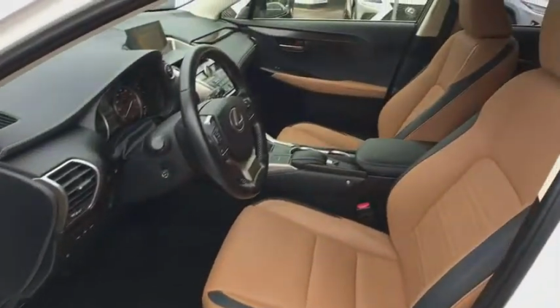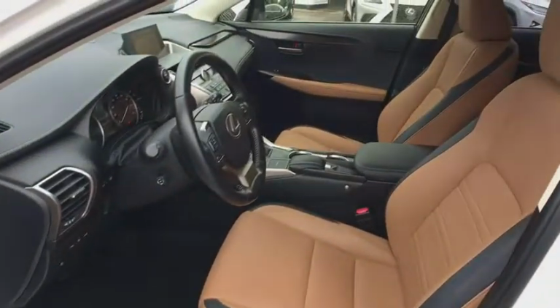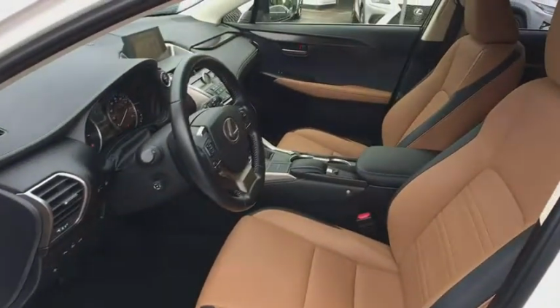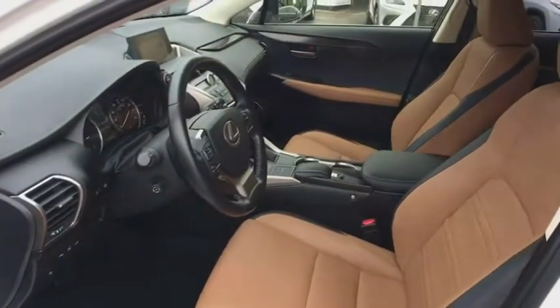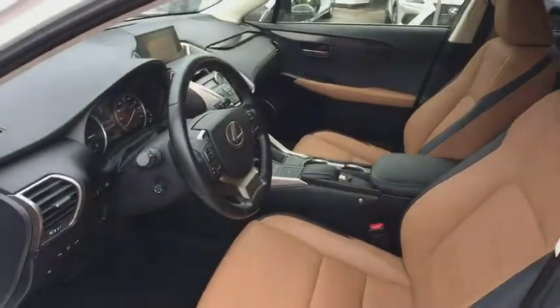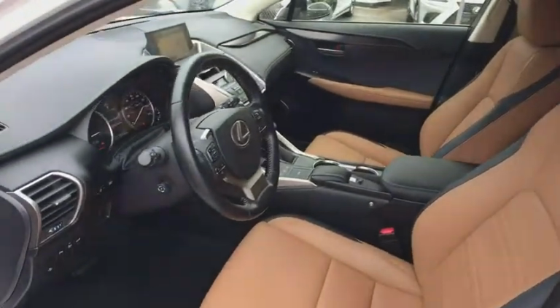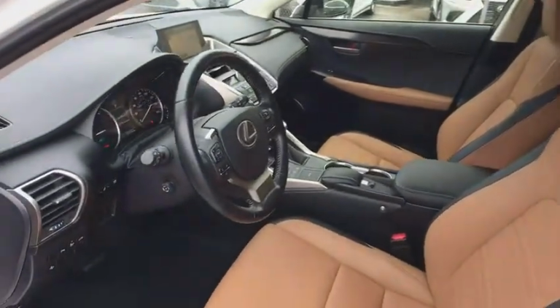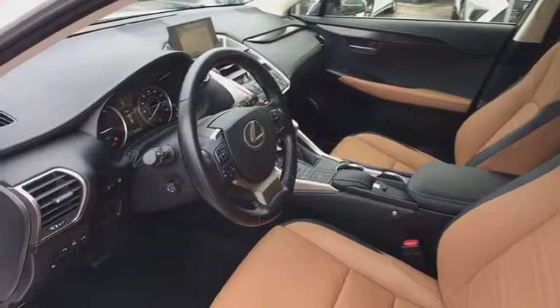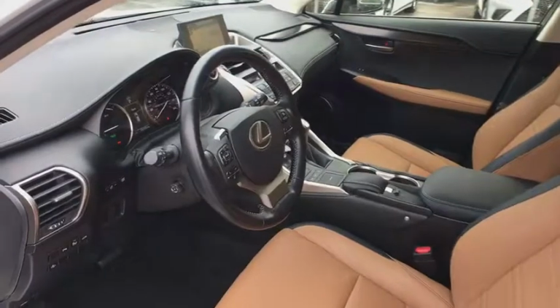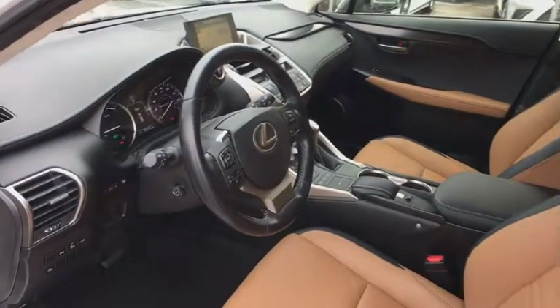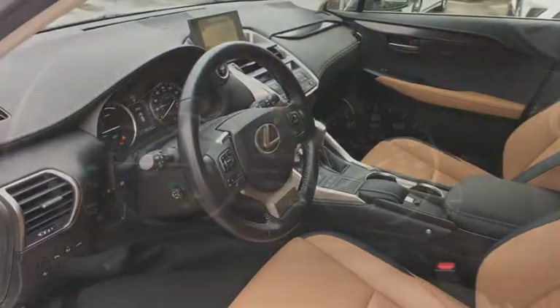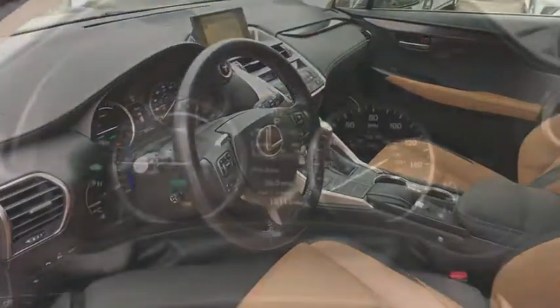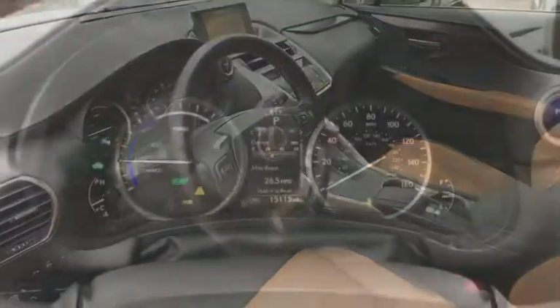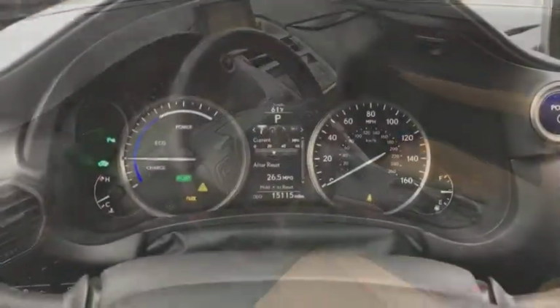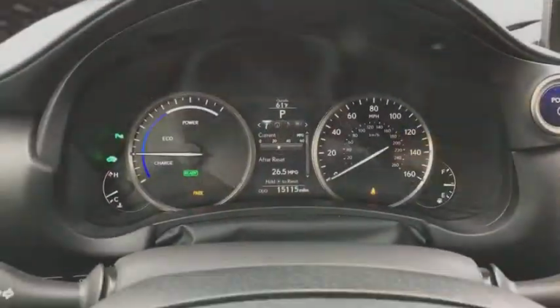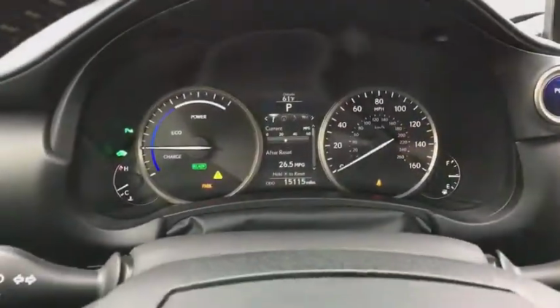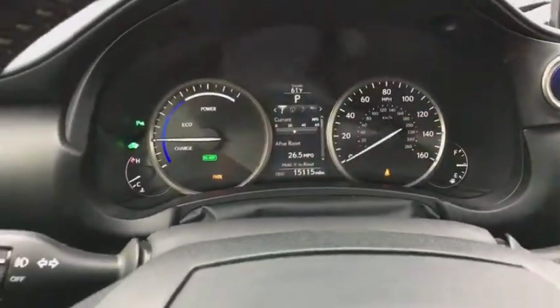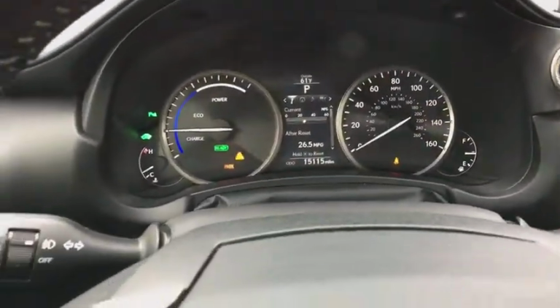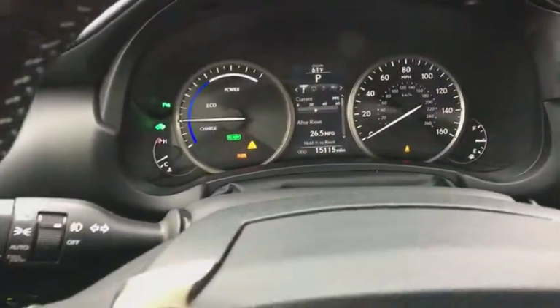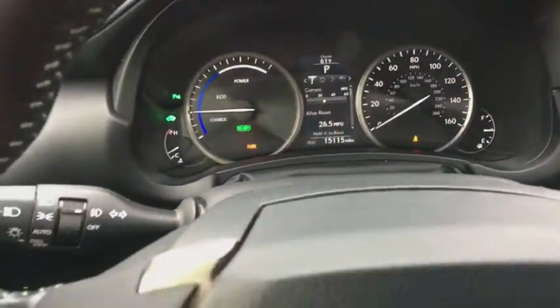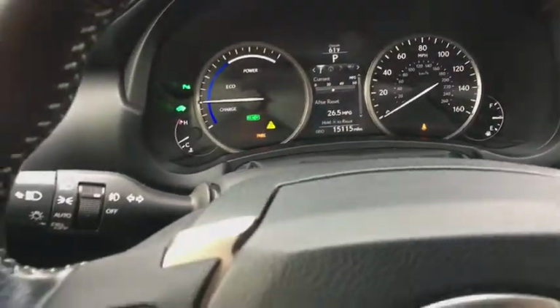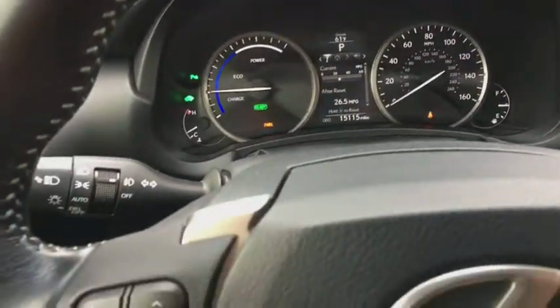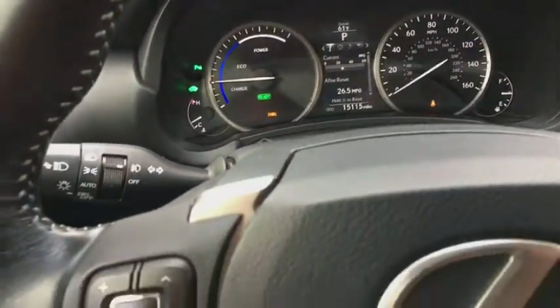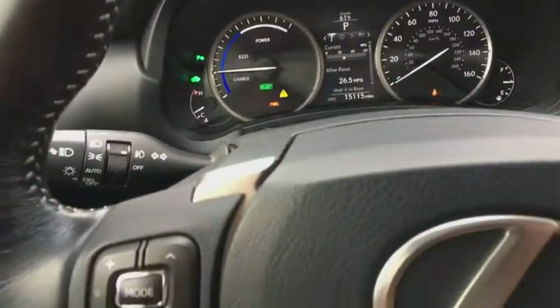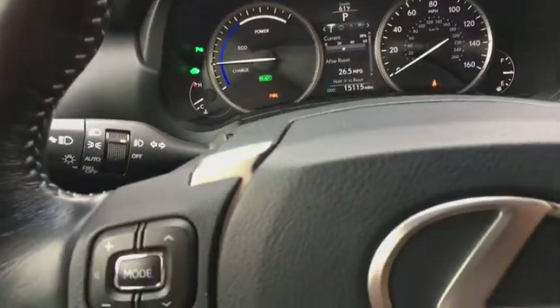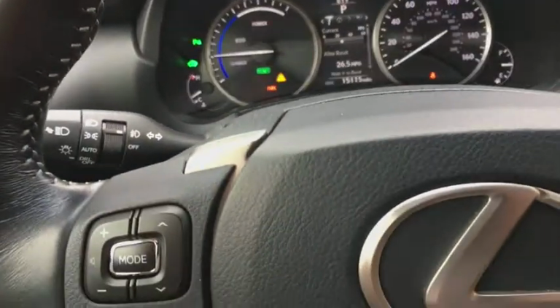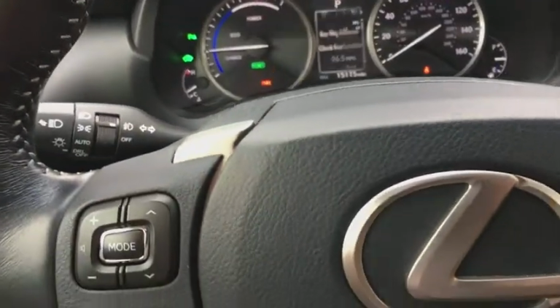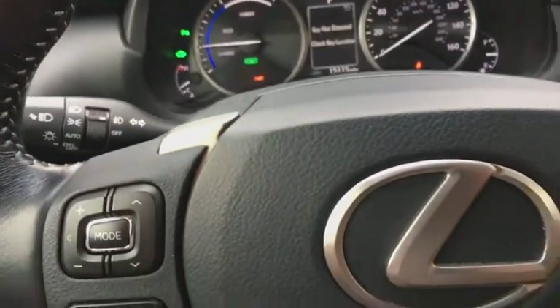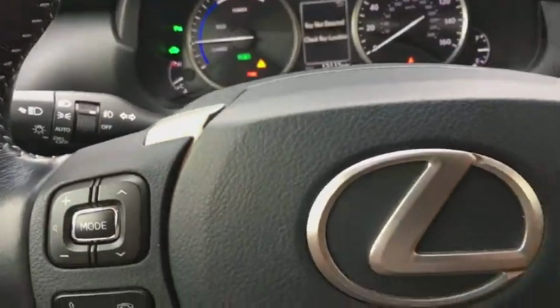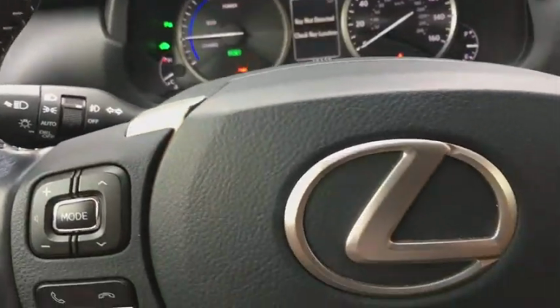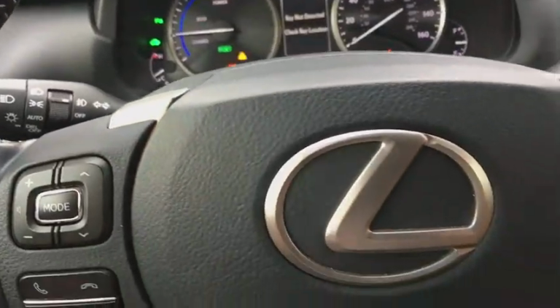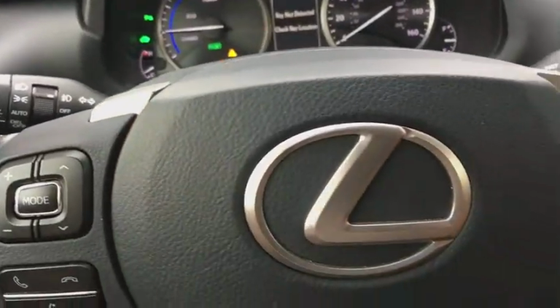Clock, fog lights, security system. This beauty will even make your house keys jealous. Drive it today!